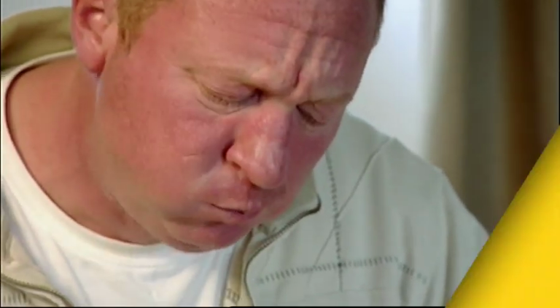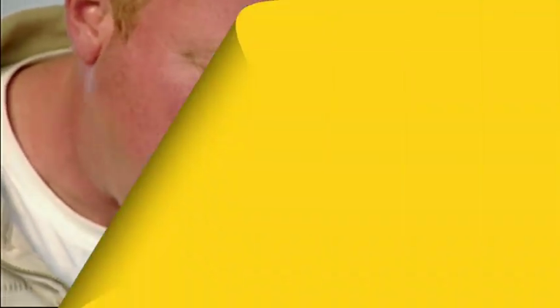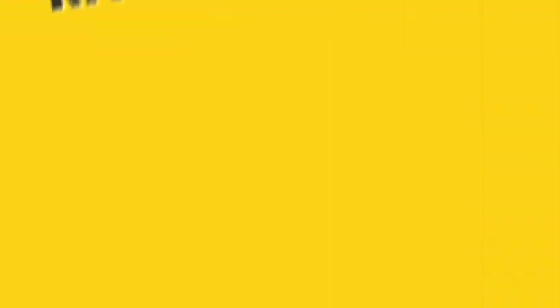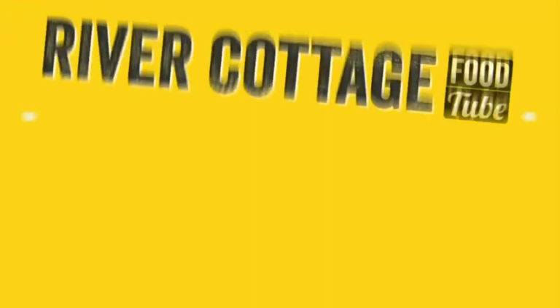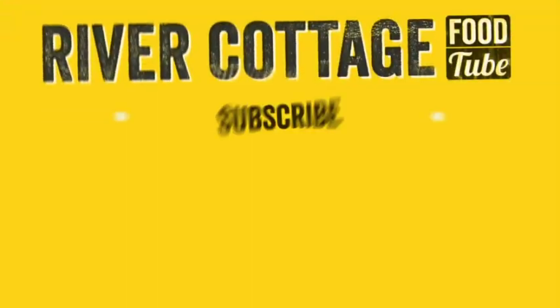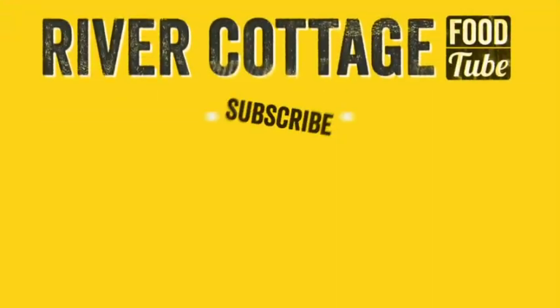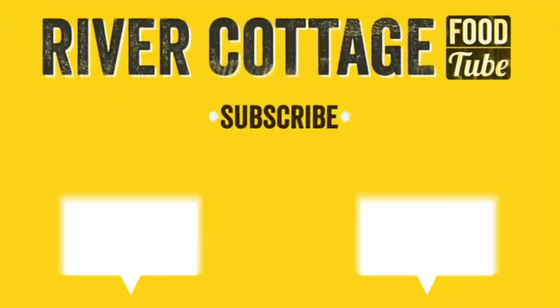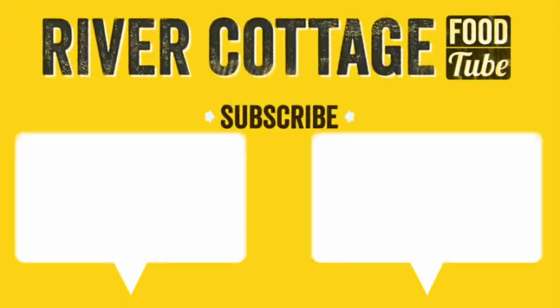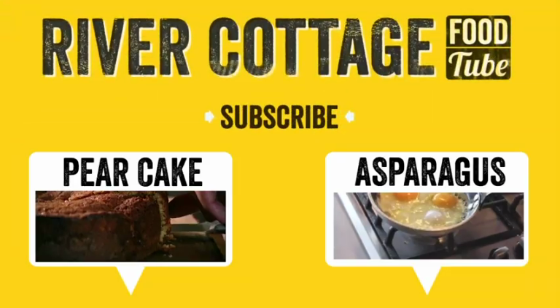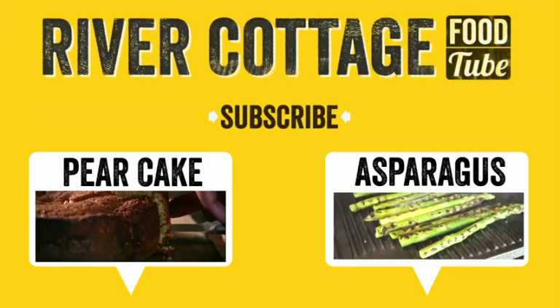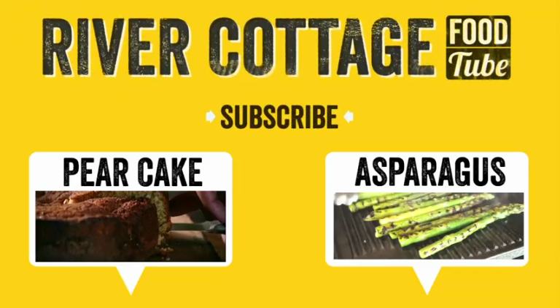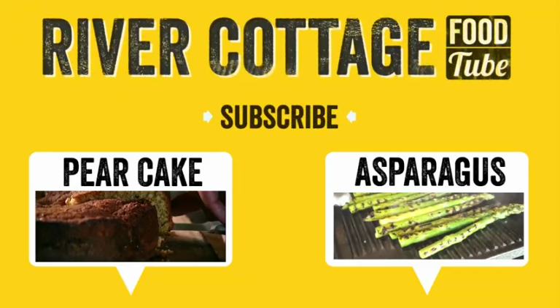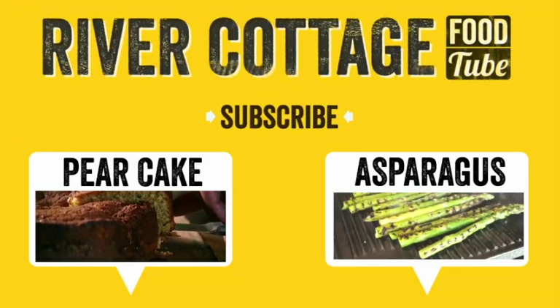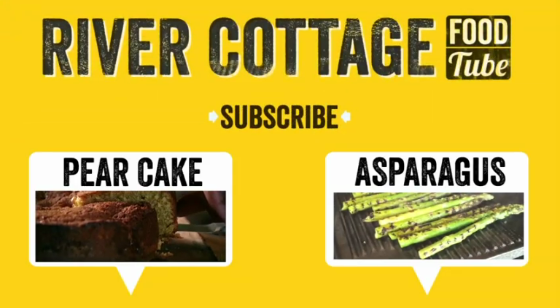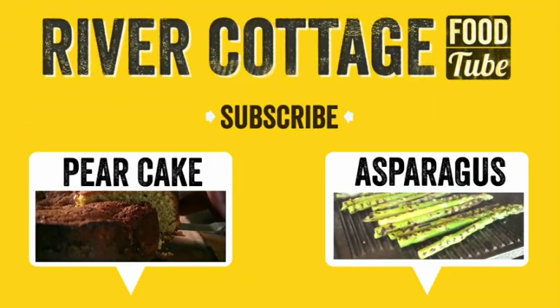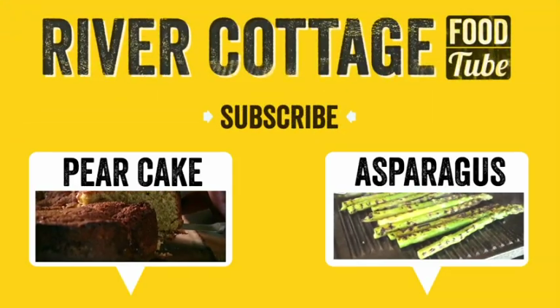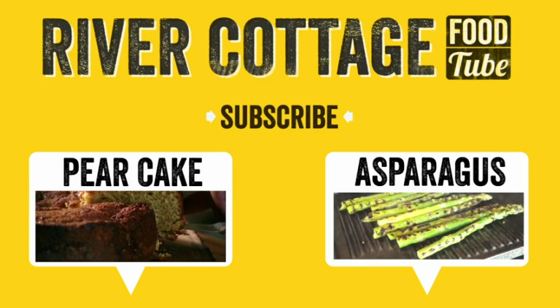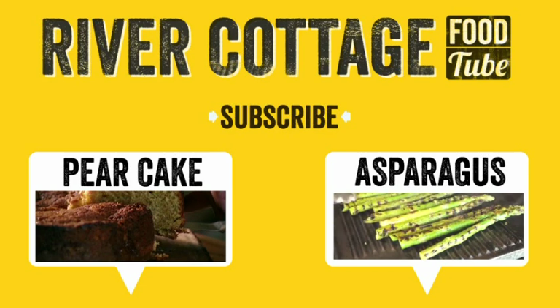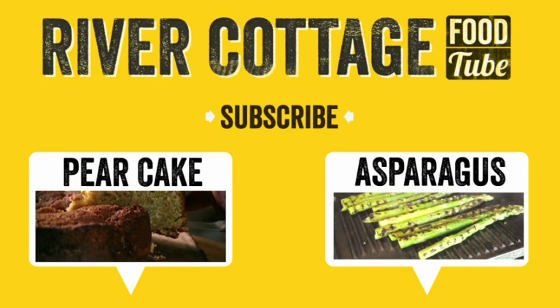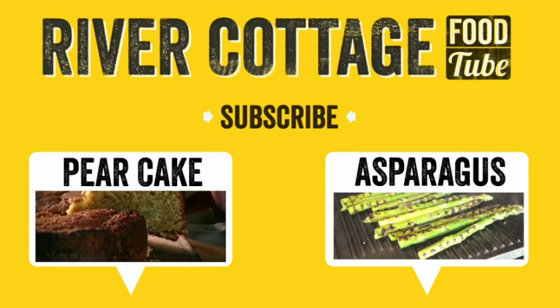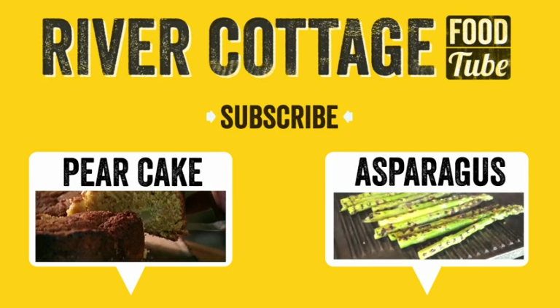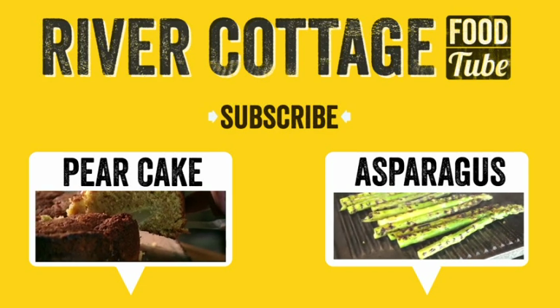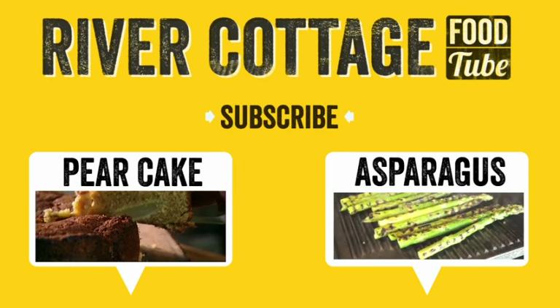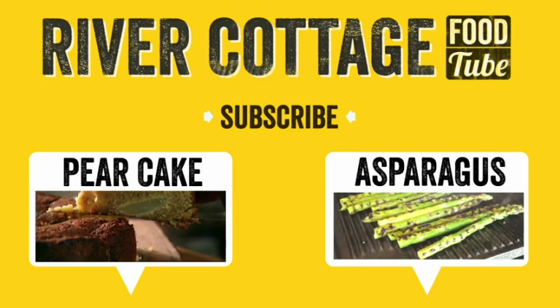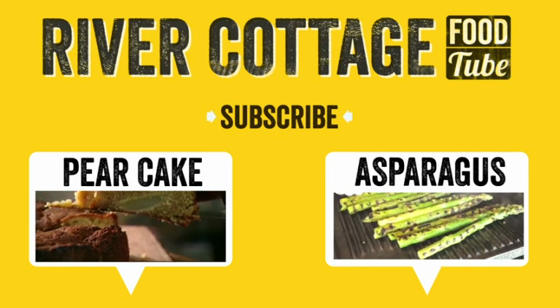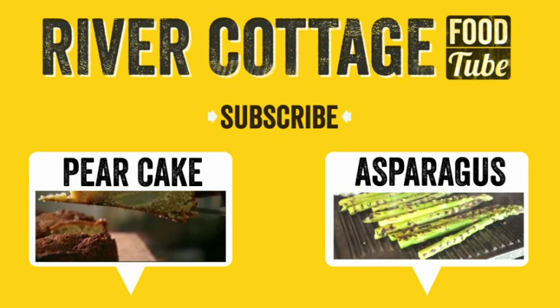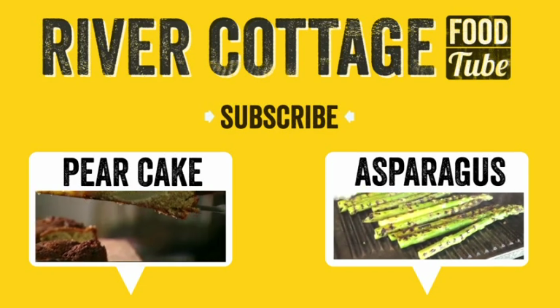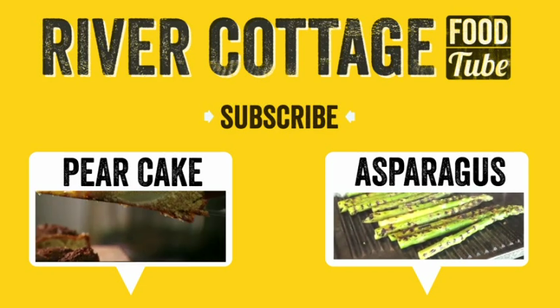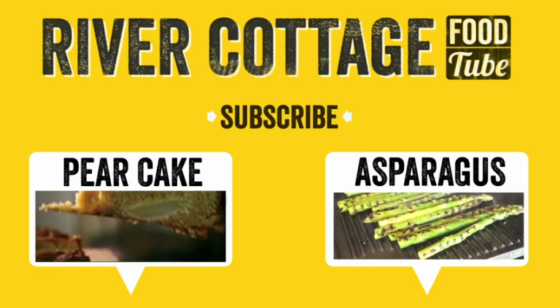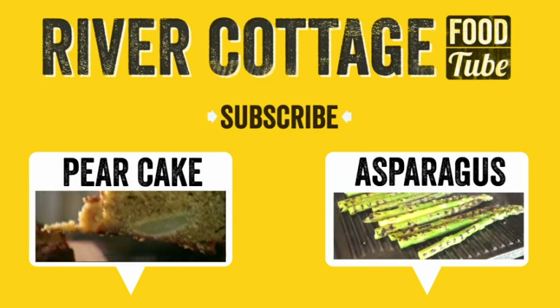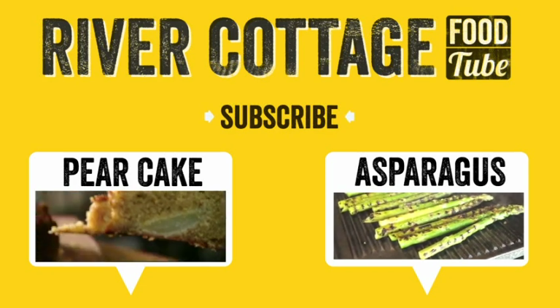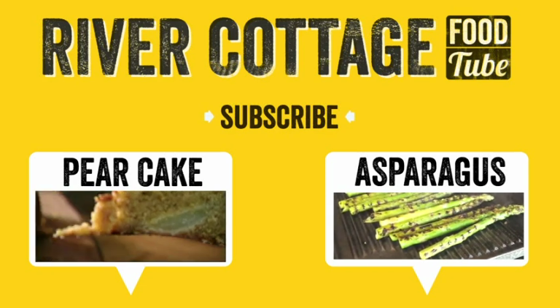Check out loads more delicious recipes from me and the River Cottage team.